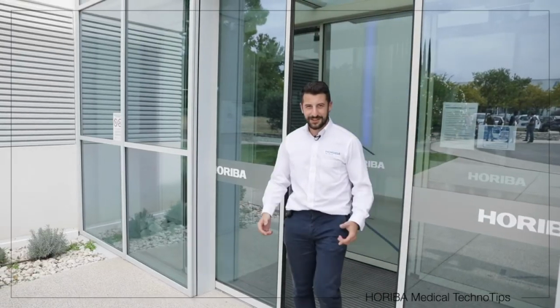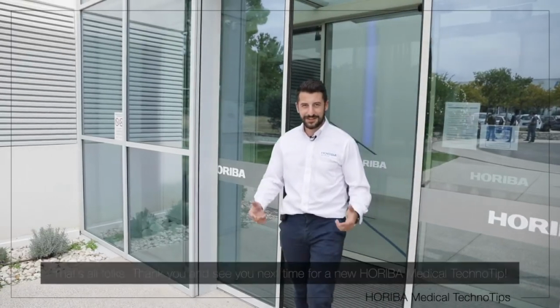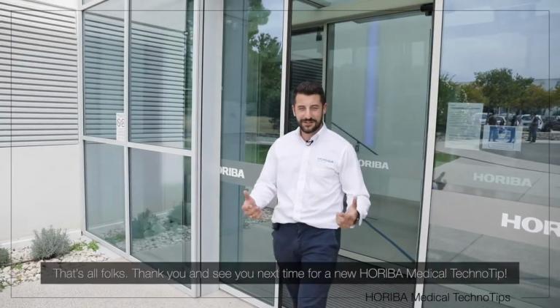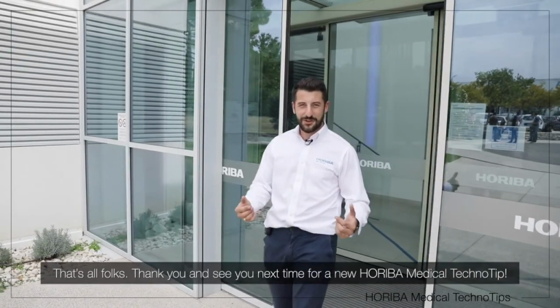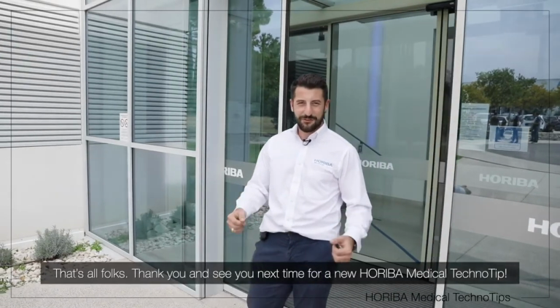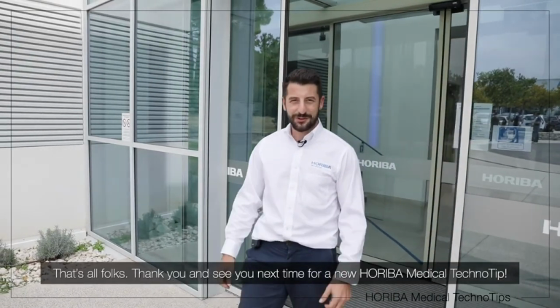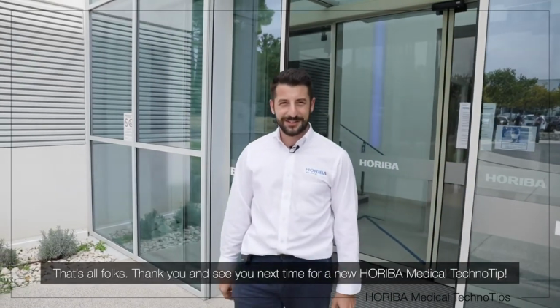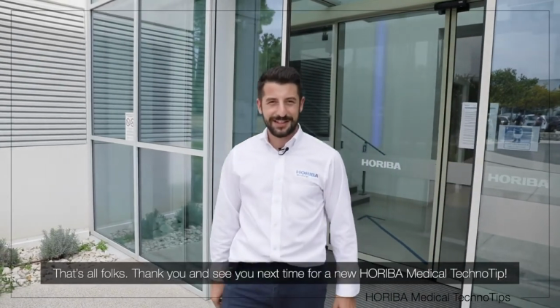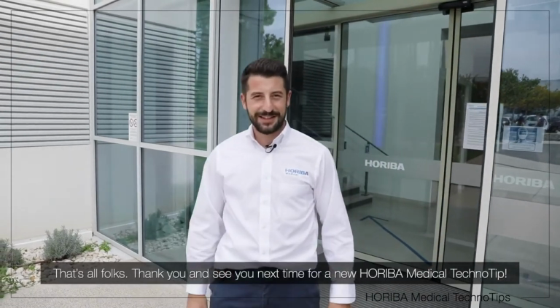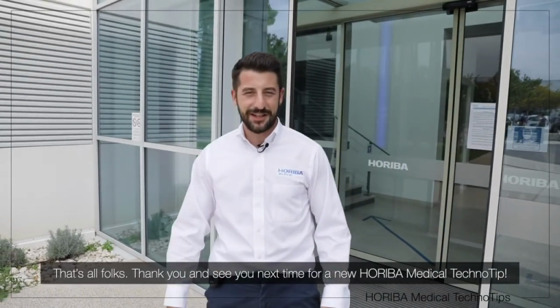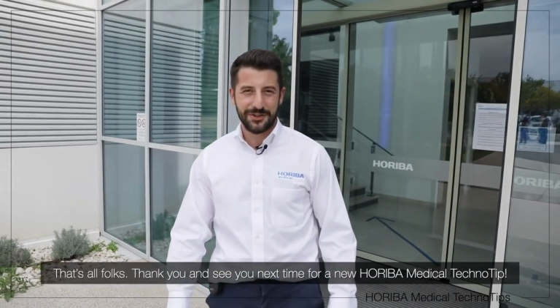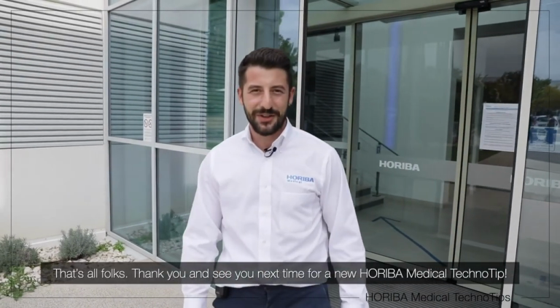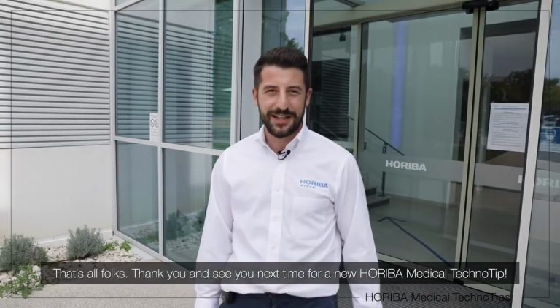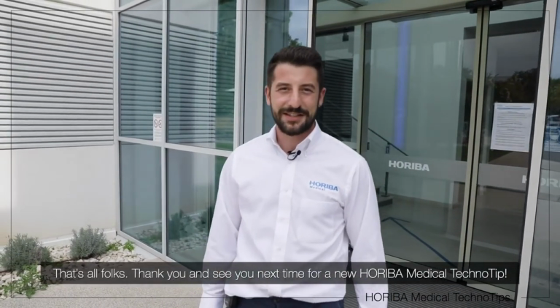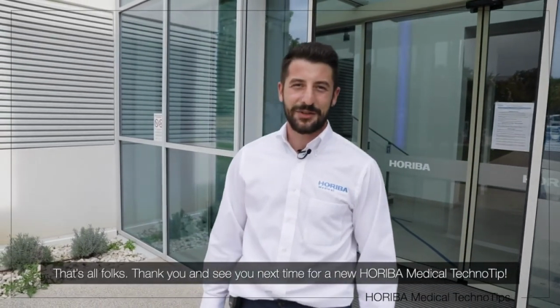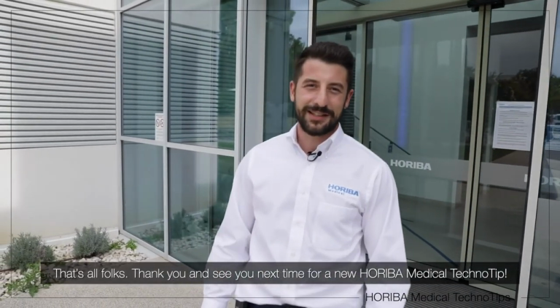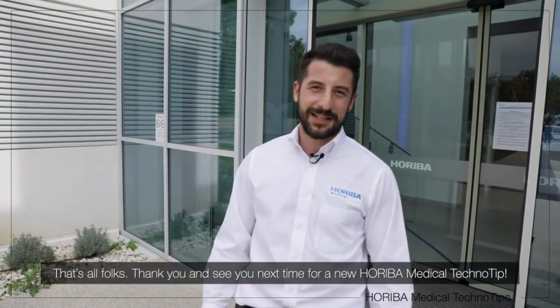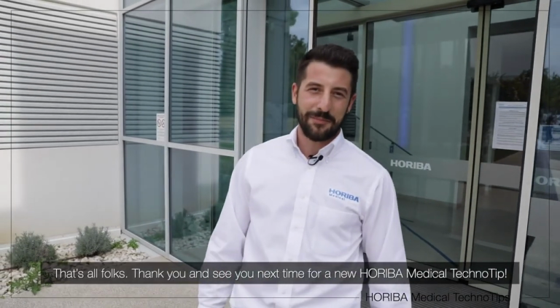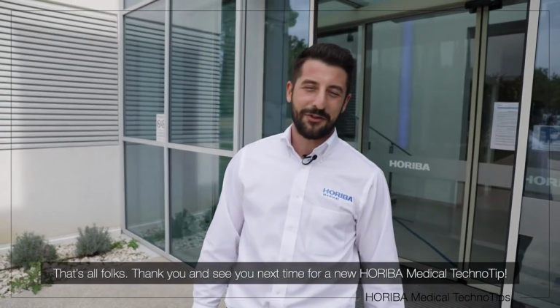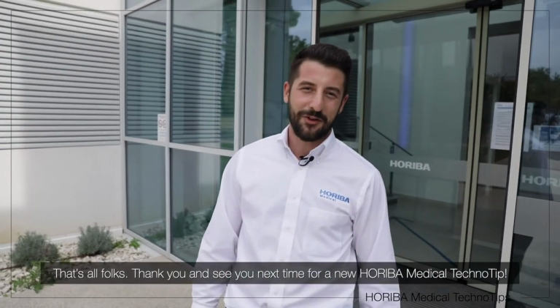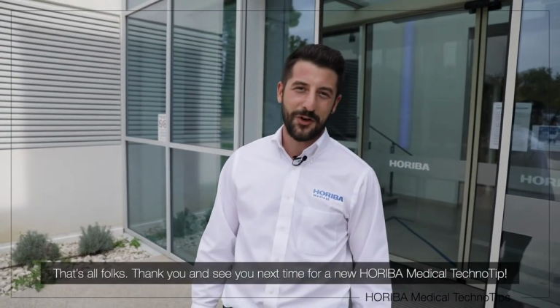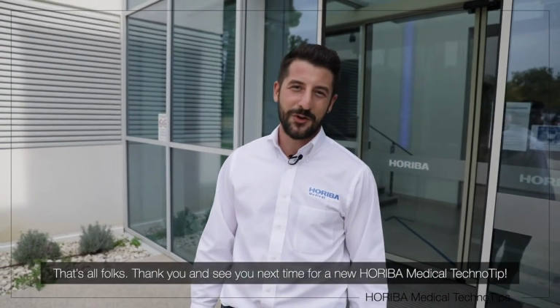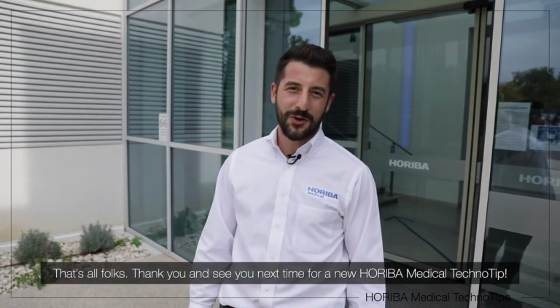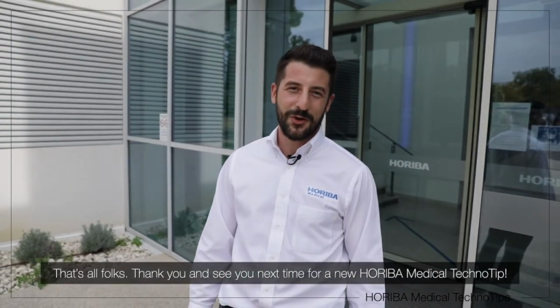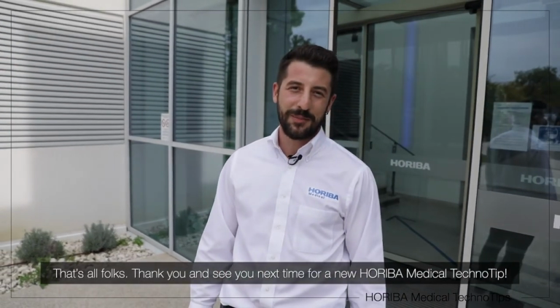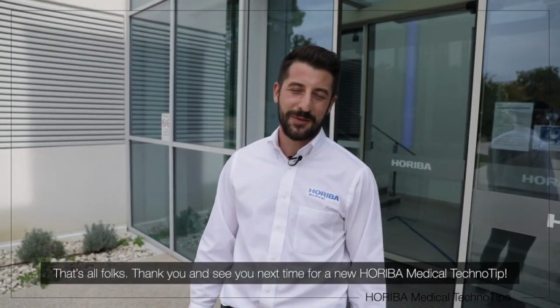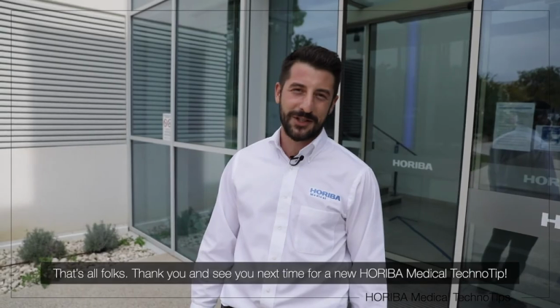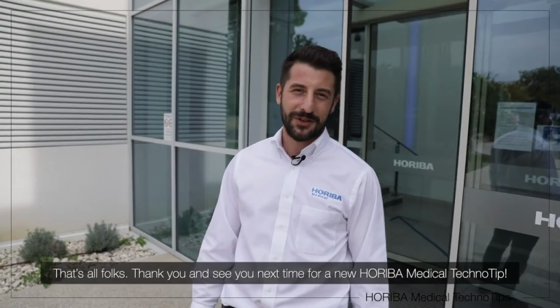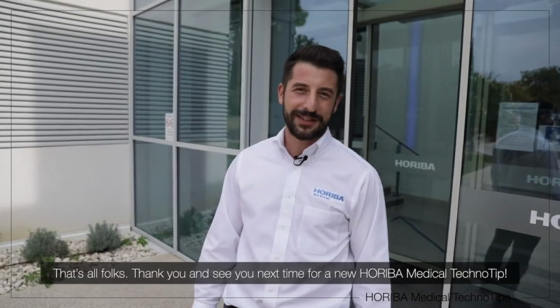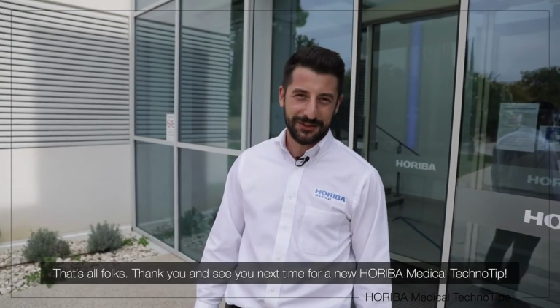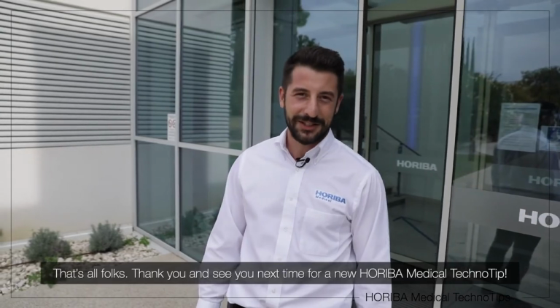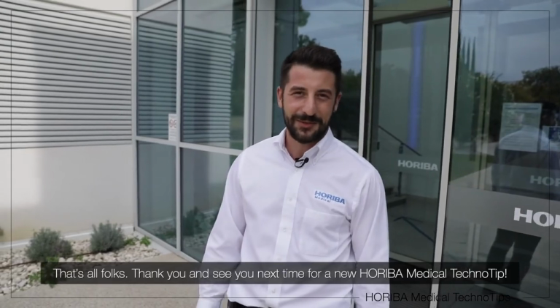That's all folks, thank you and see you next time for a new Auriba Magical TechnoTips.